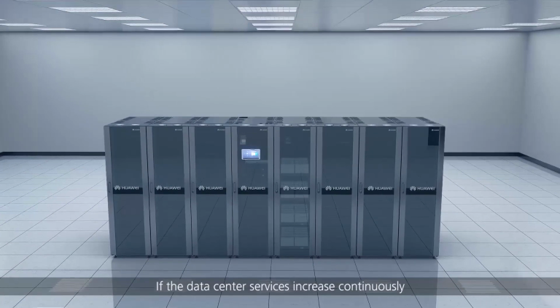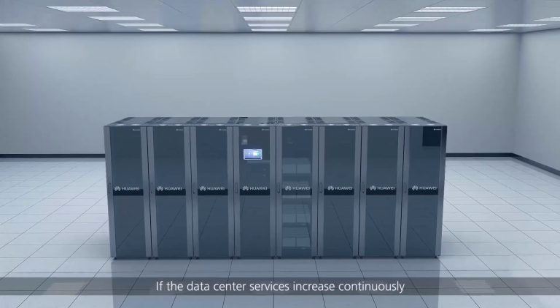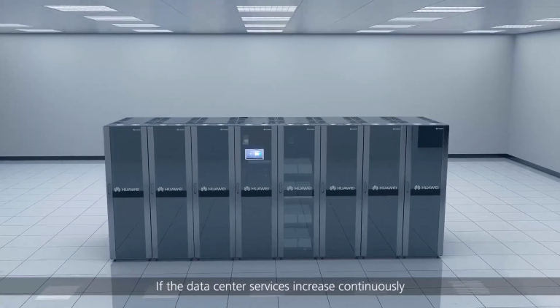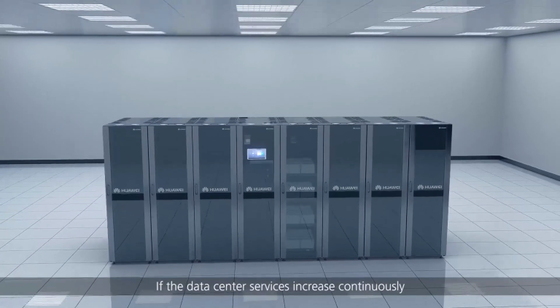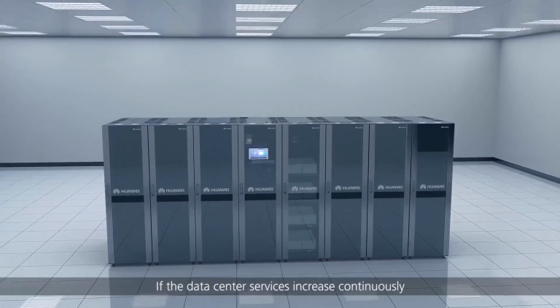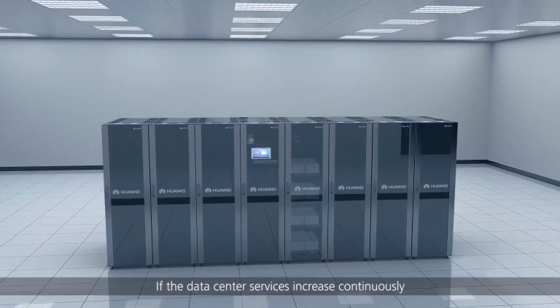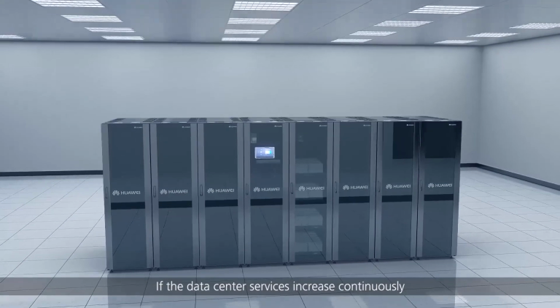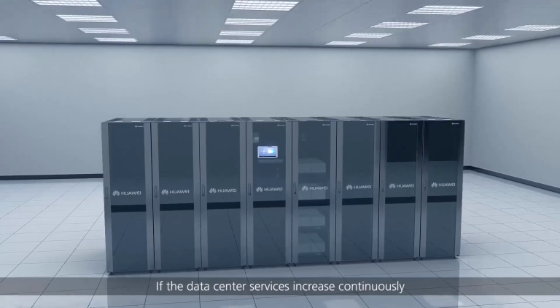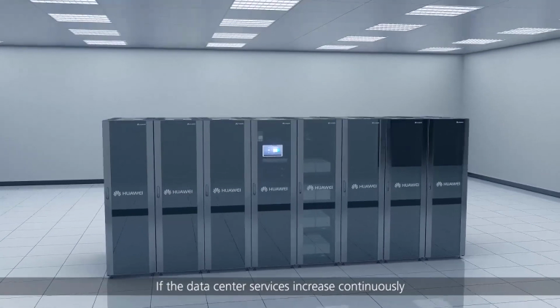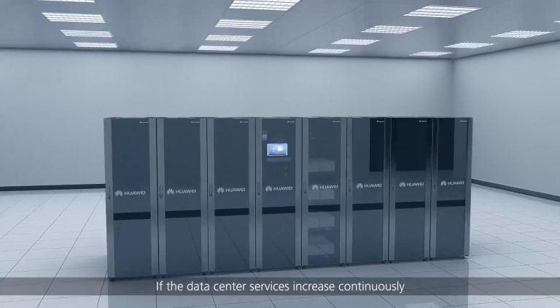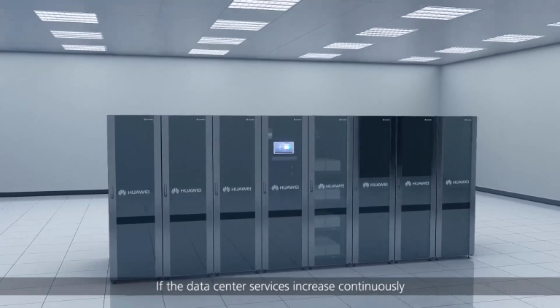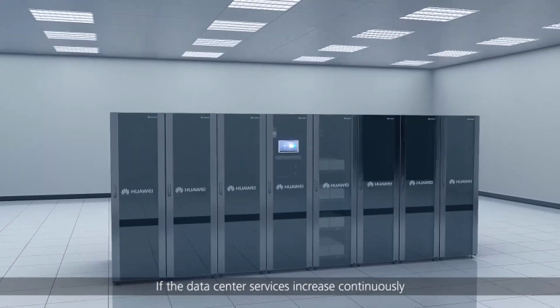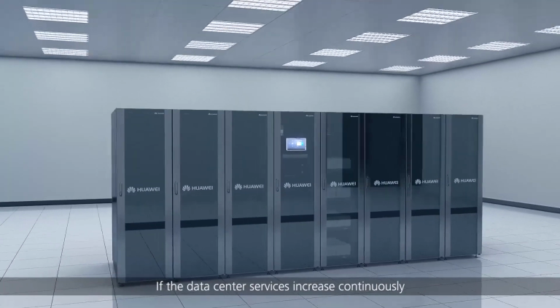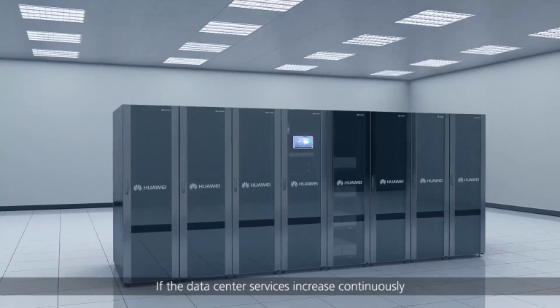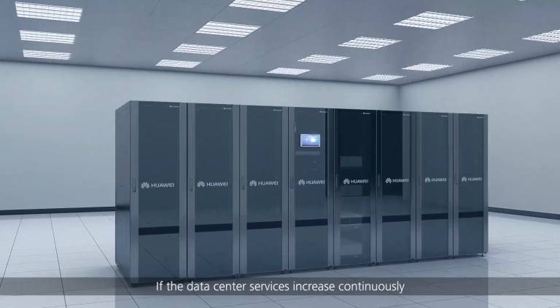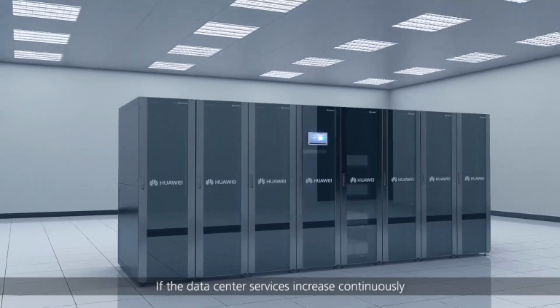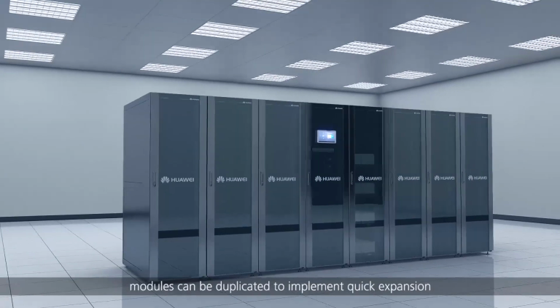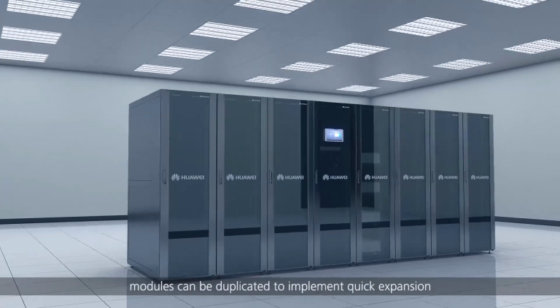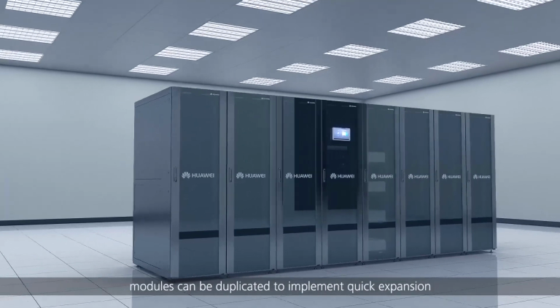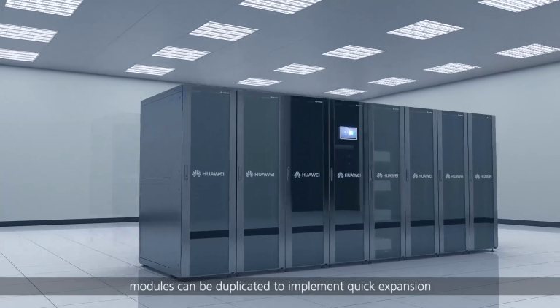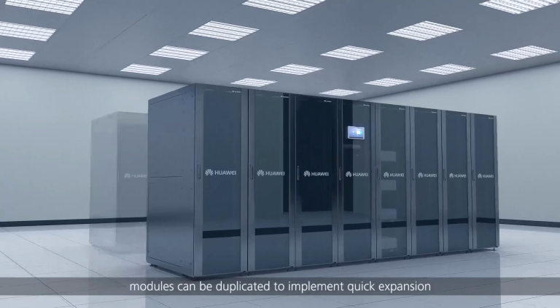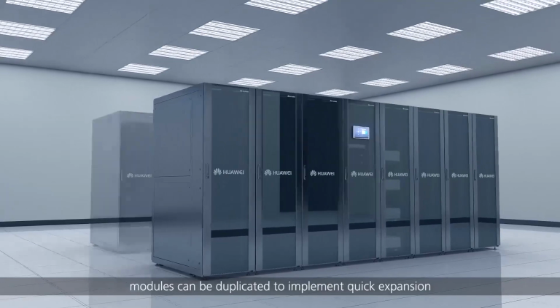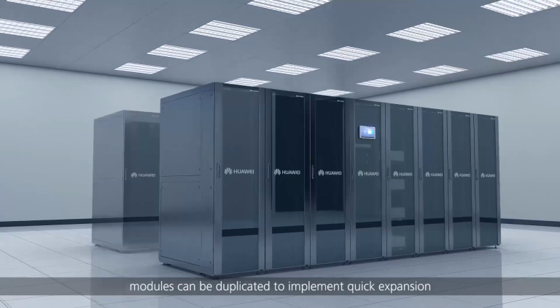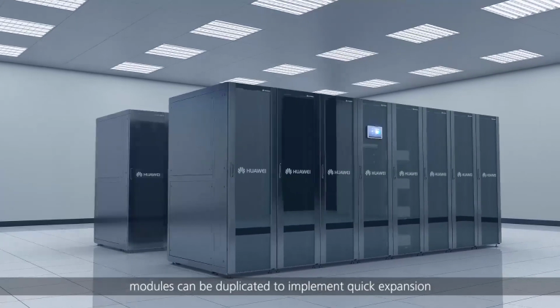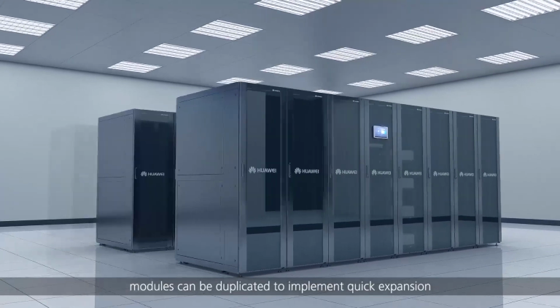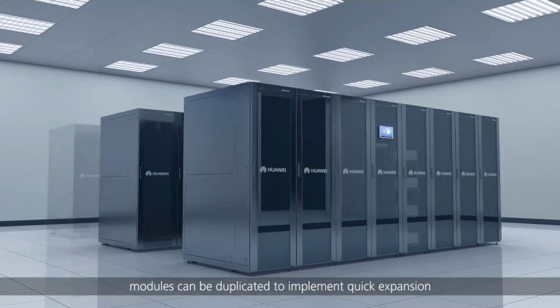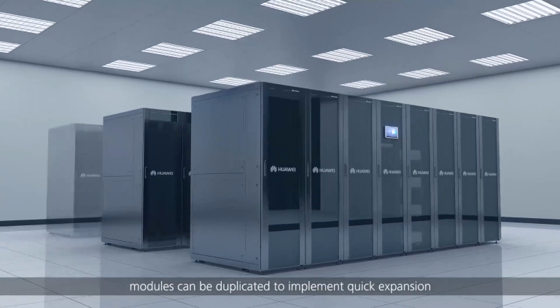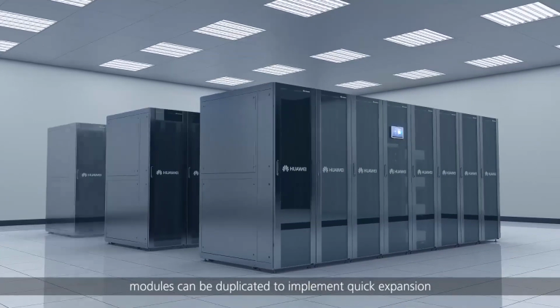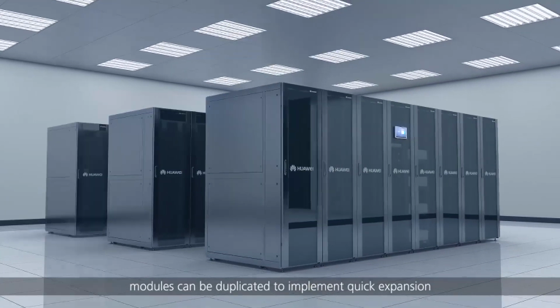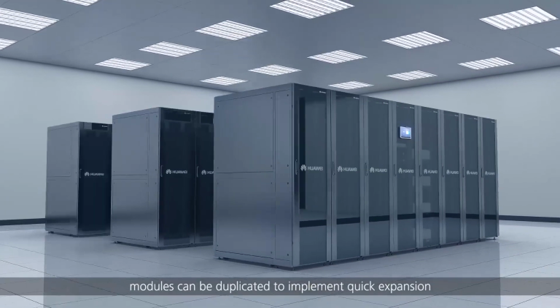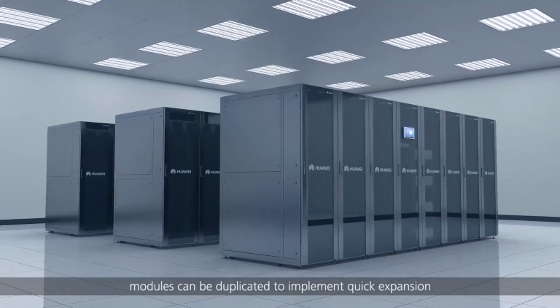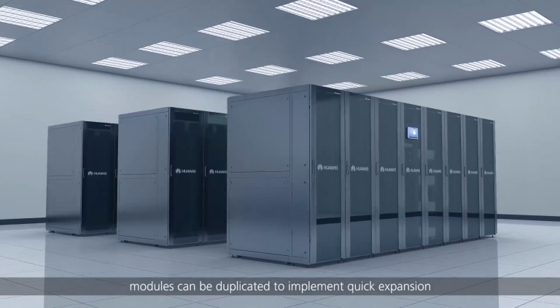If the data center services increase continuously, modules can be duplicated to implement quick expansion.